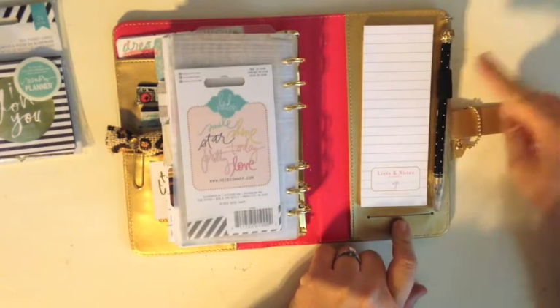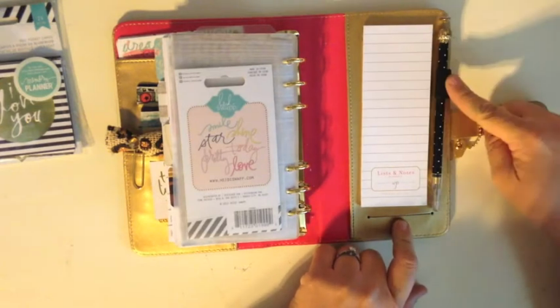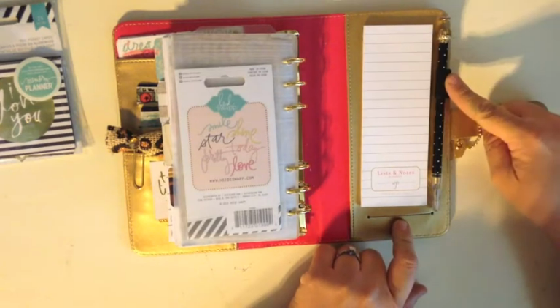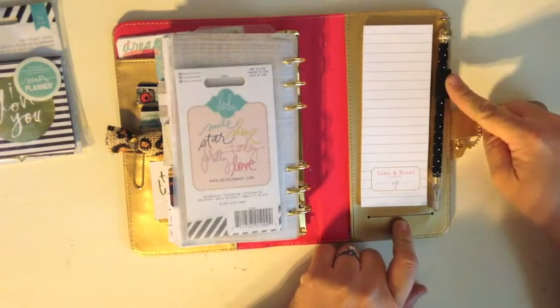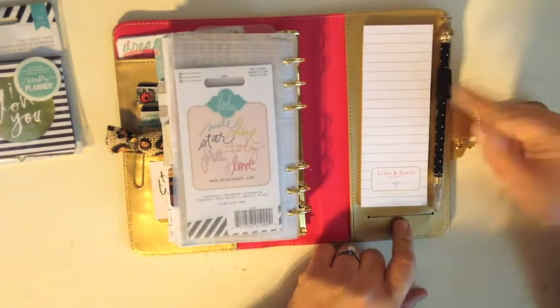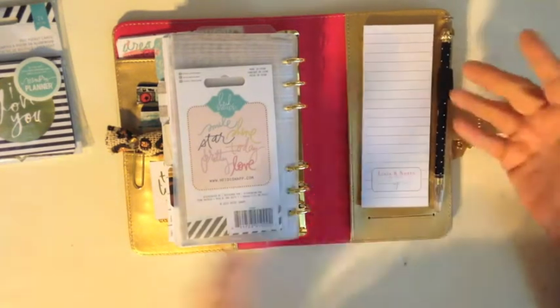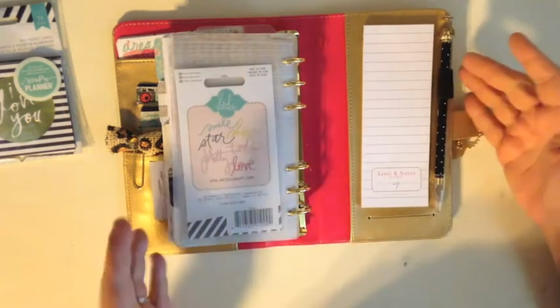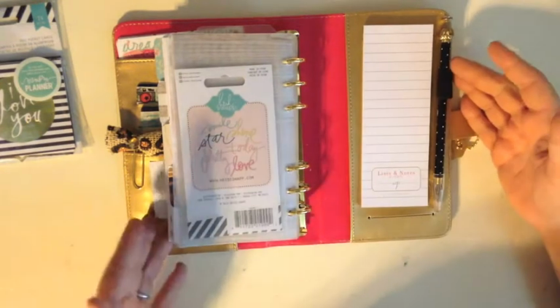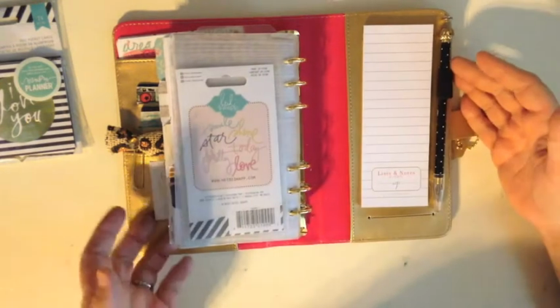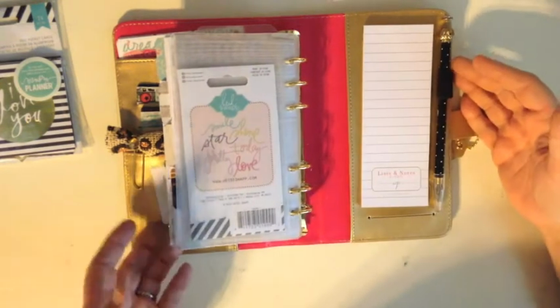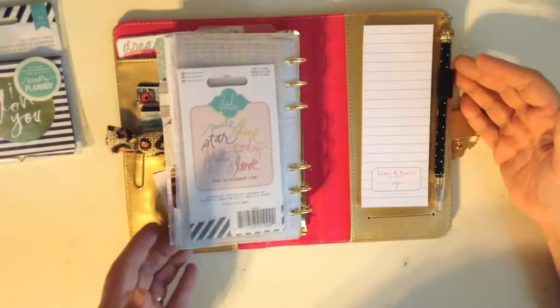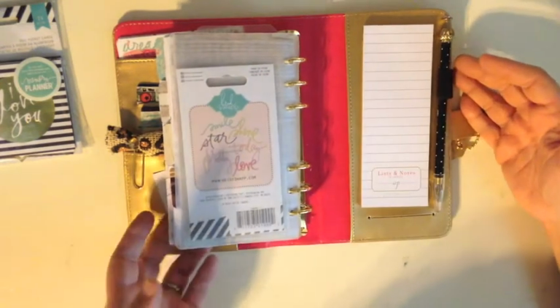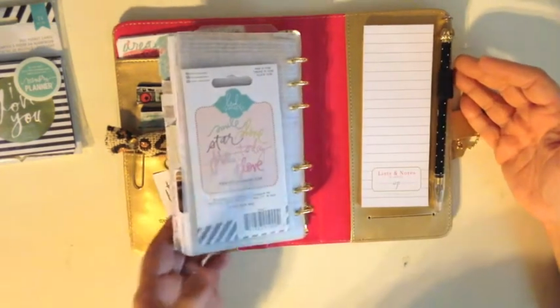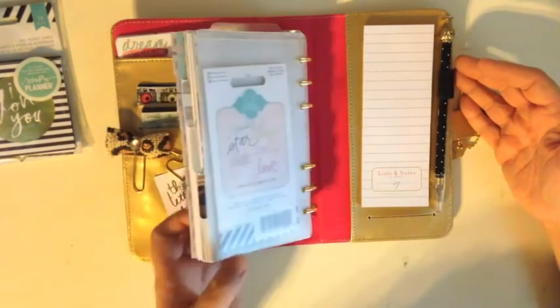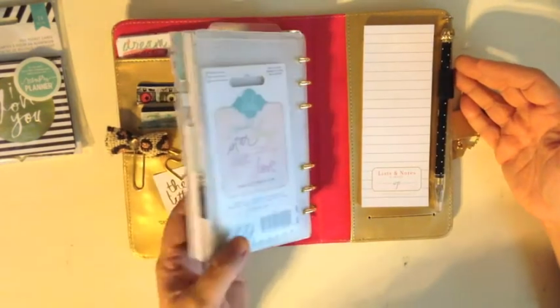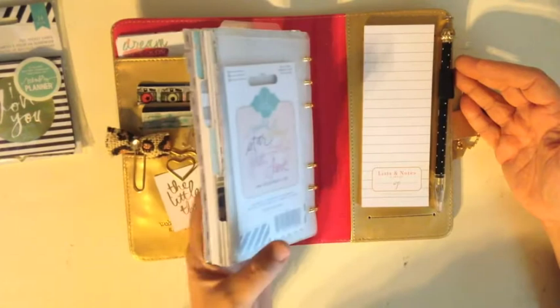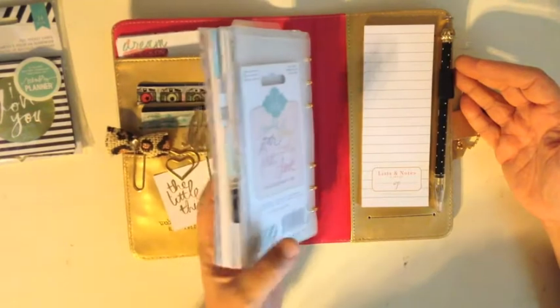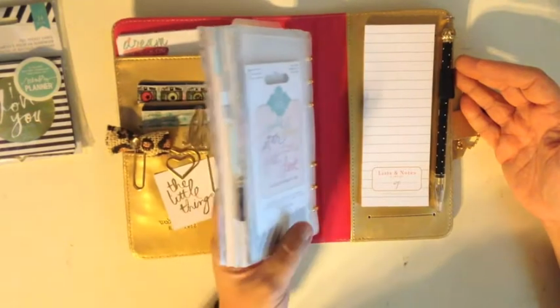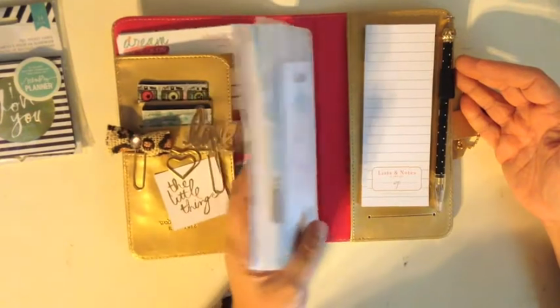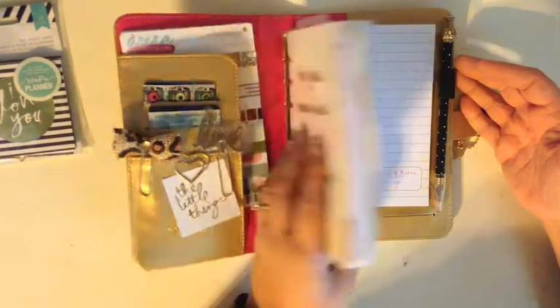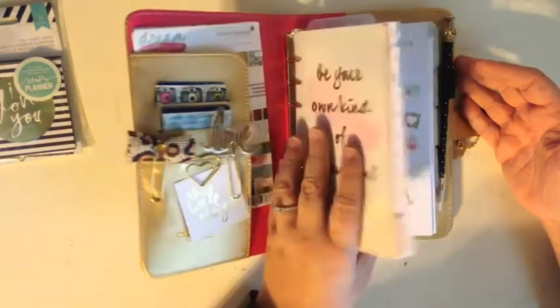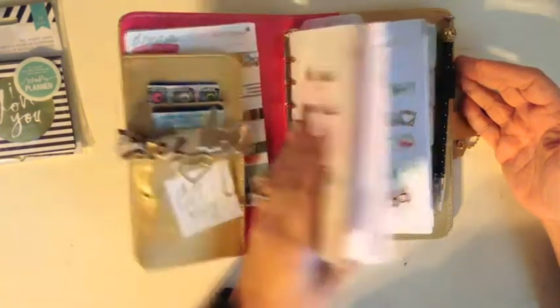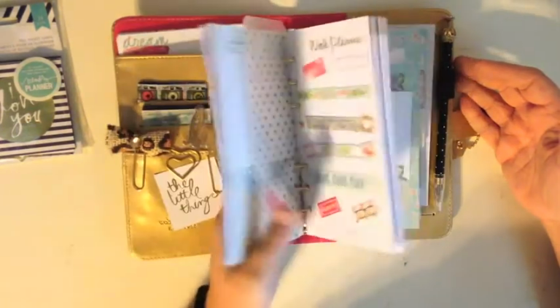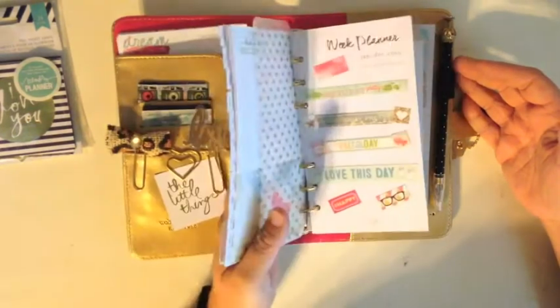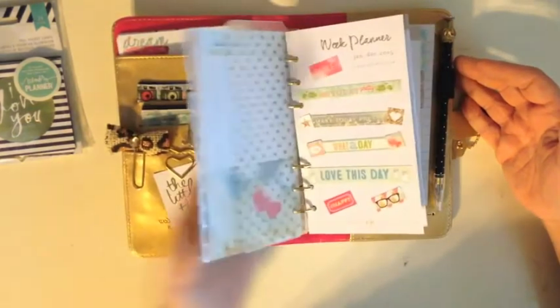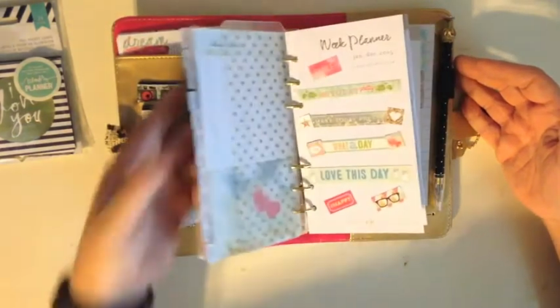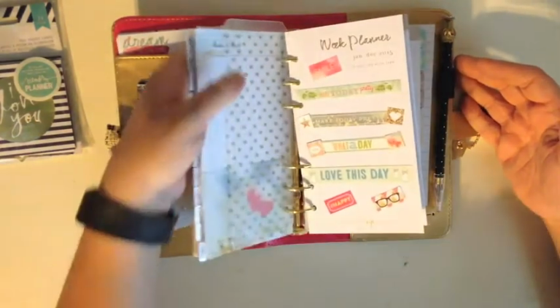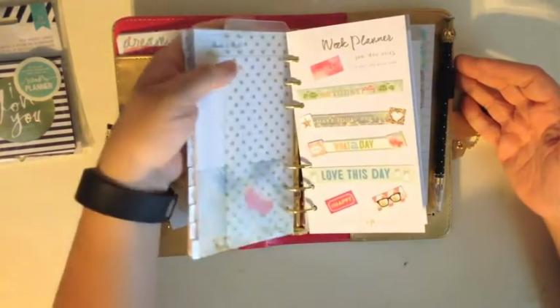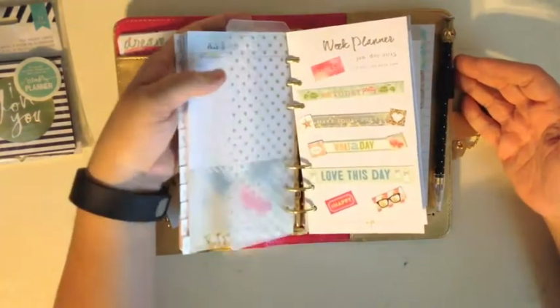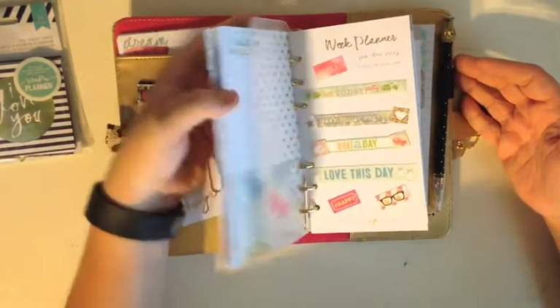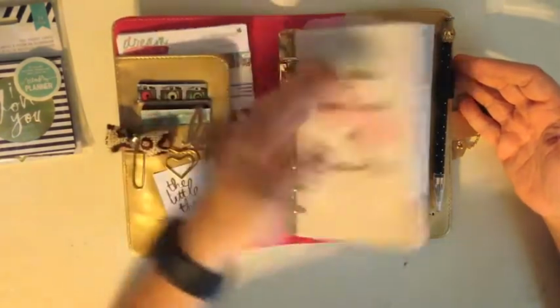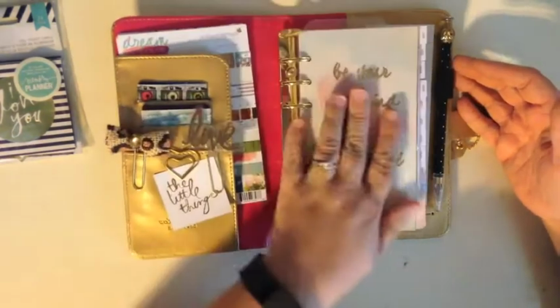So this is my setup for my gold Webster's Color Crush planner and I love it — it turned out really pretty.